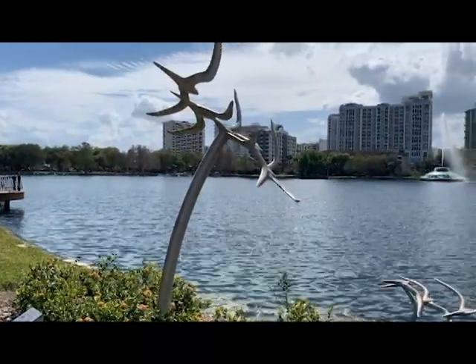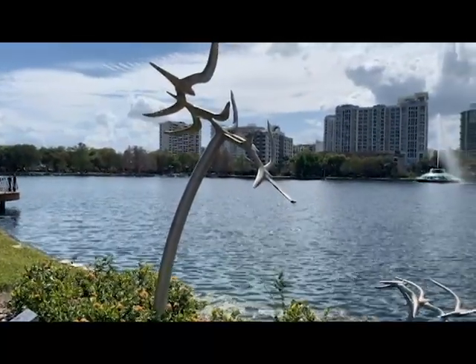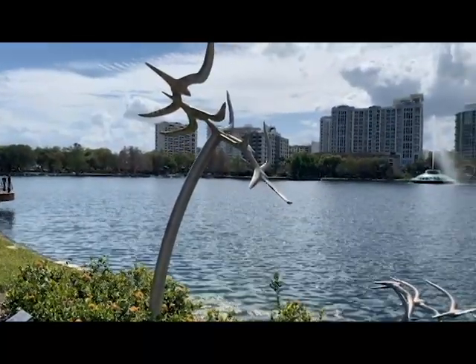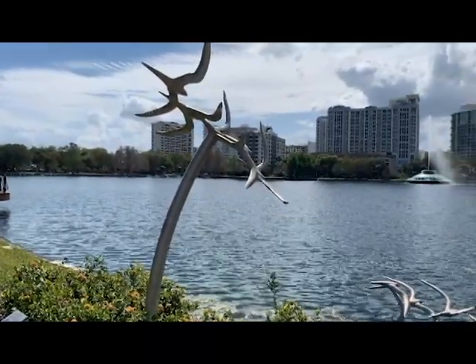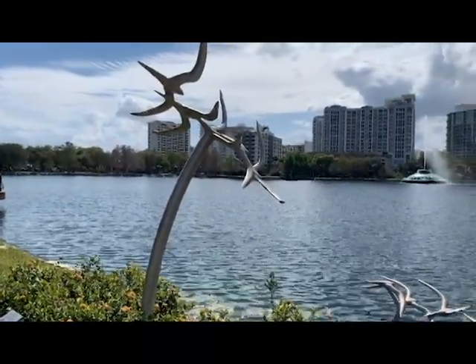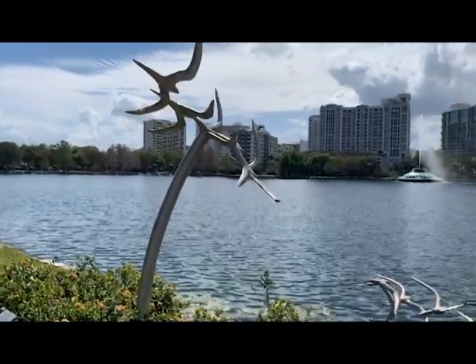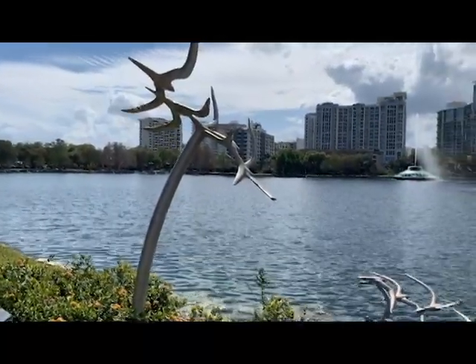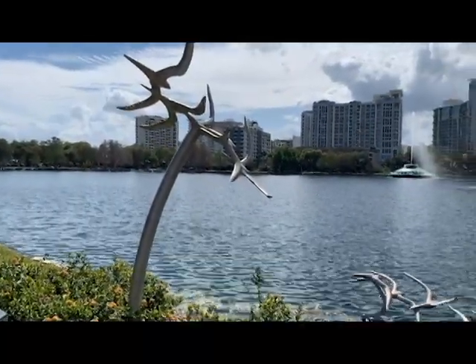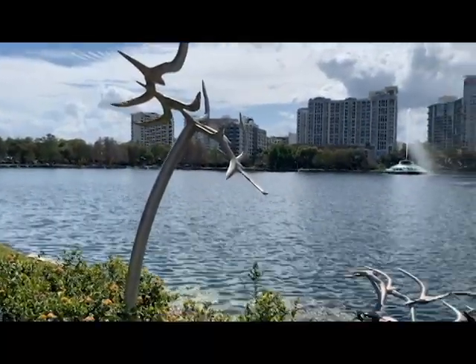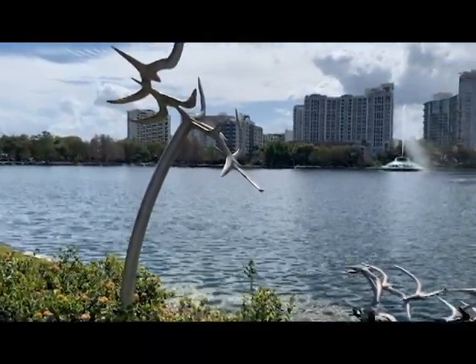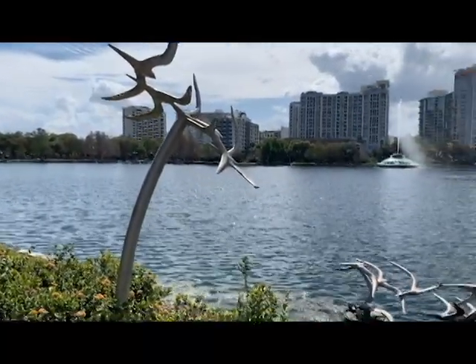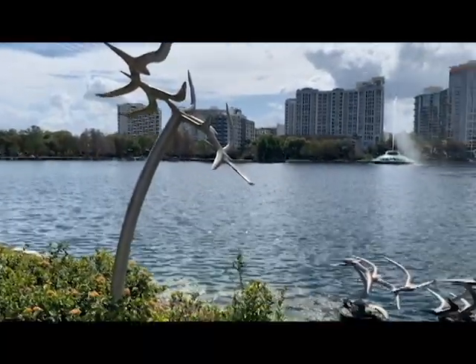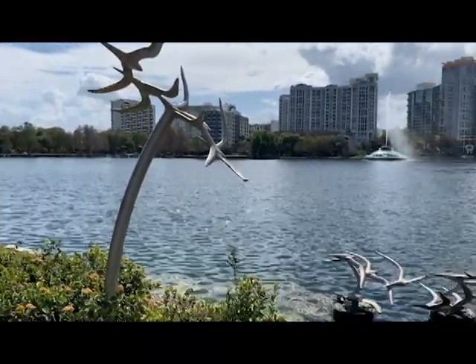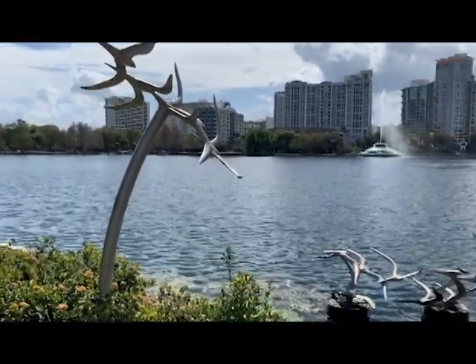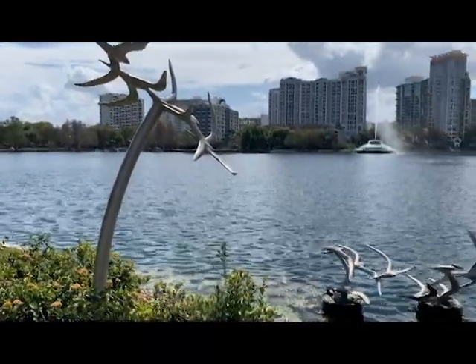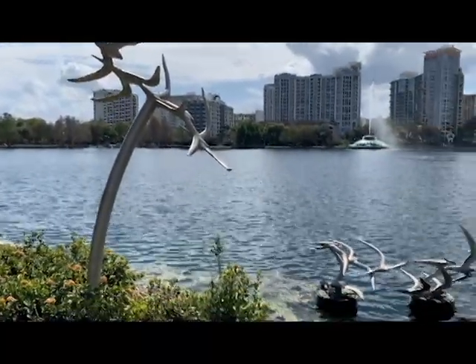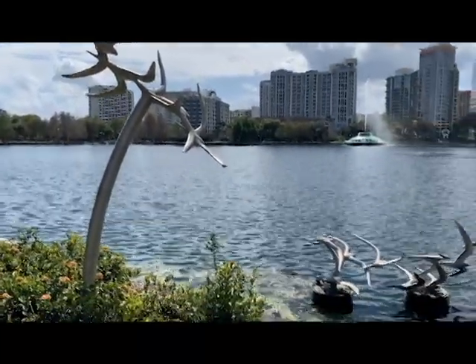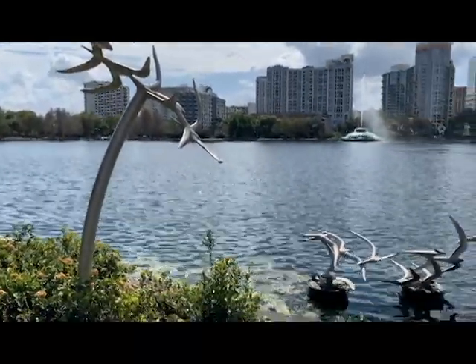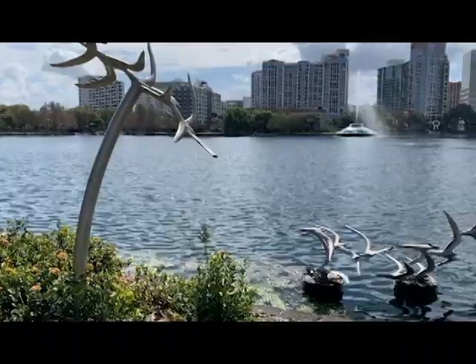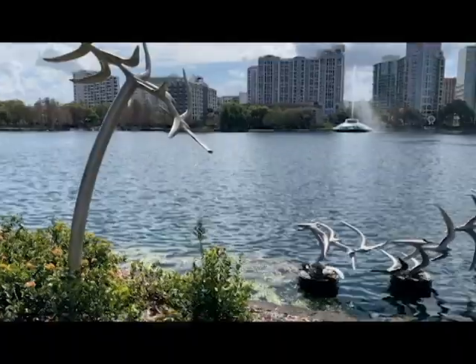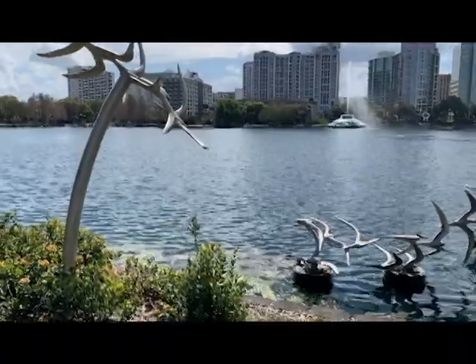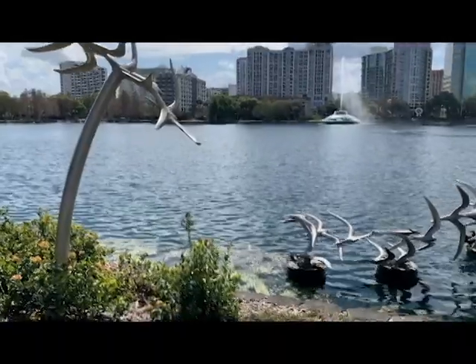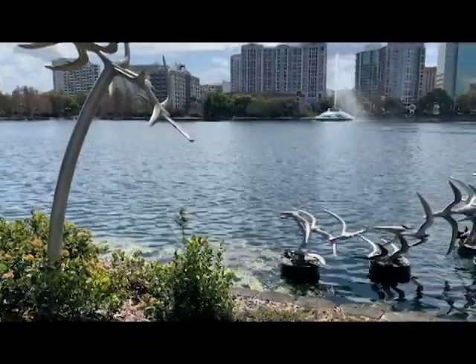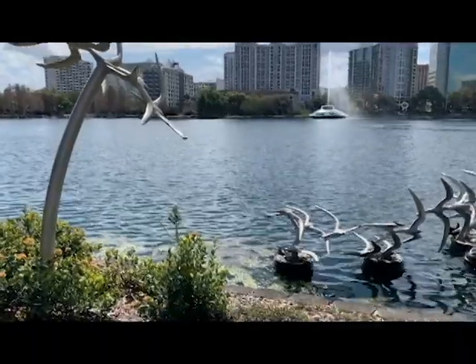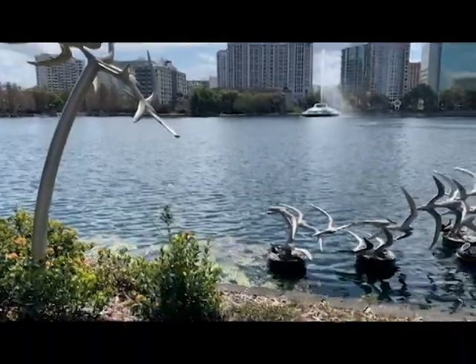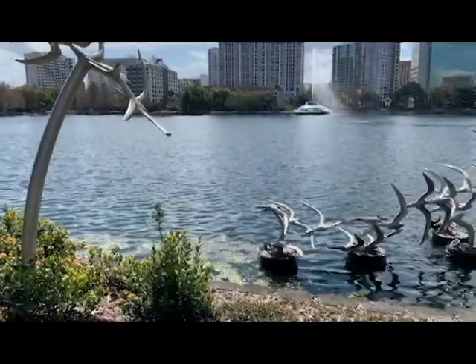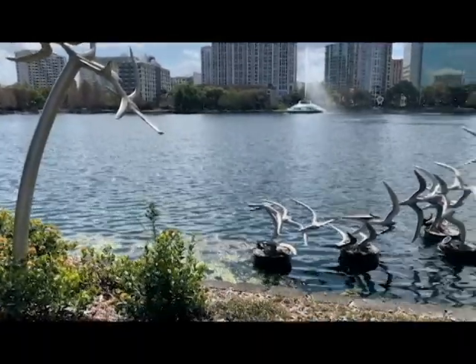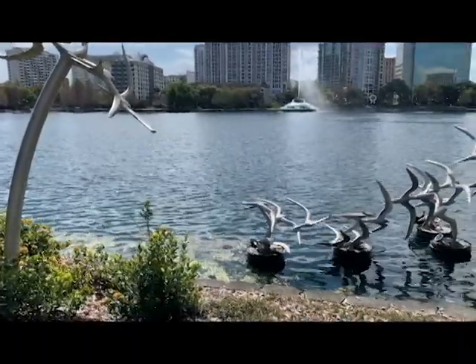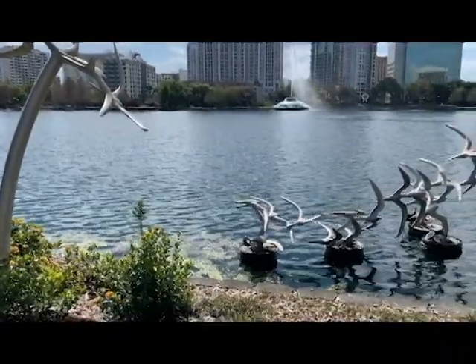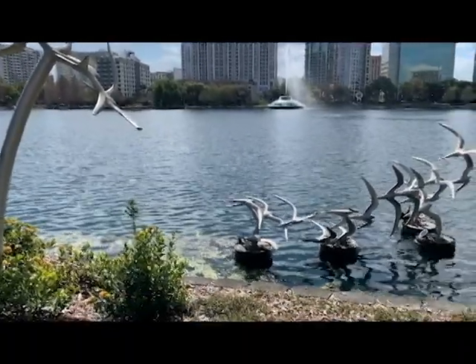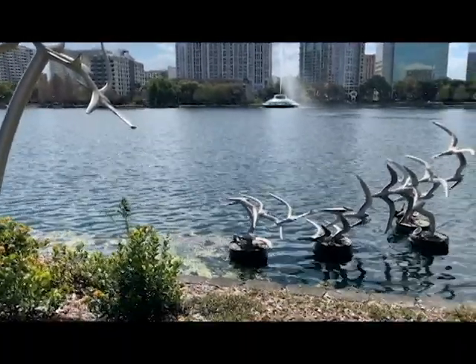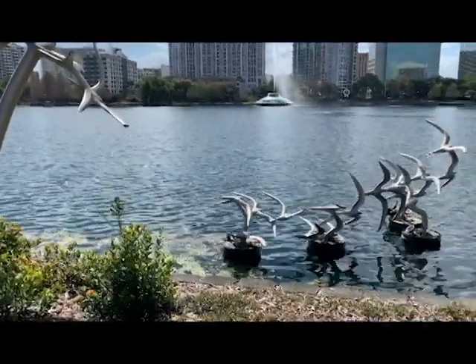This is a statue called Take Flight and it is located at Lake Eola in downtown Orlando.